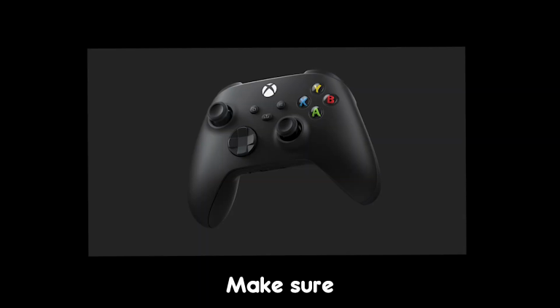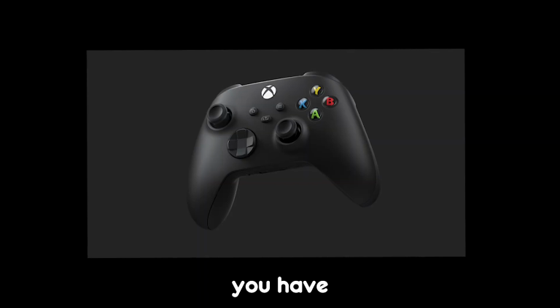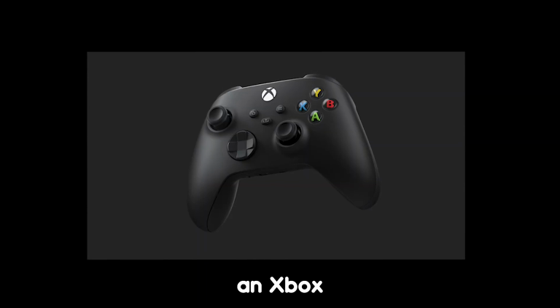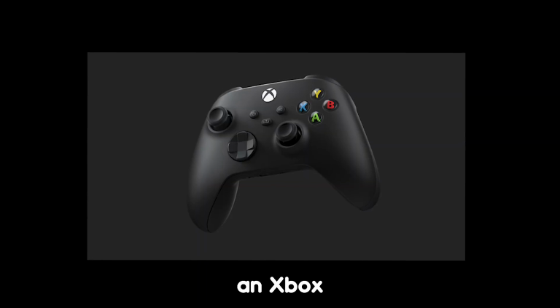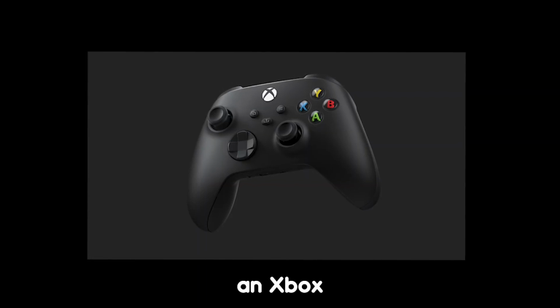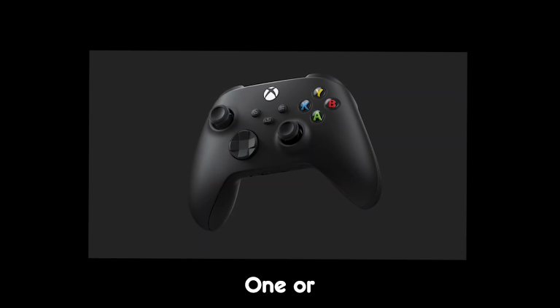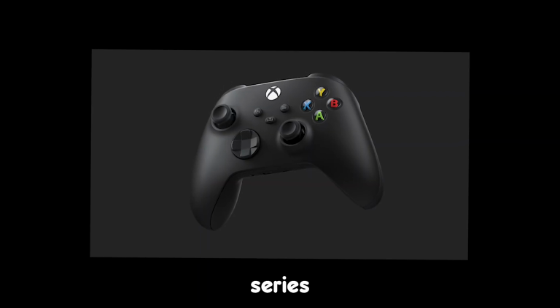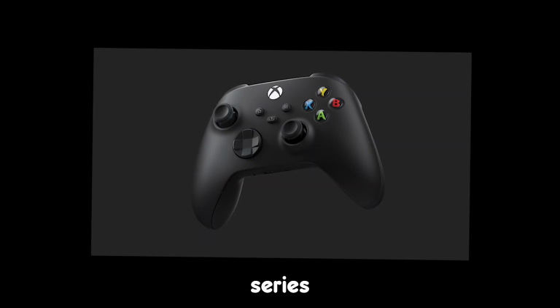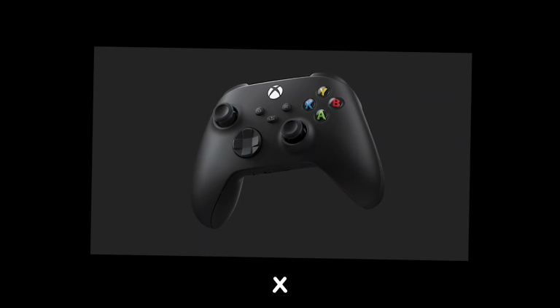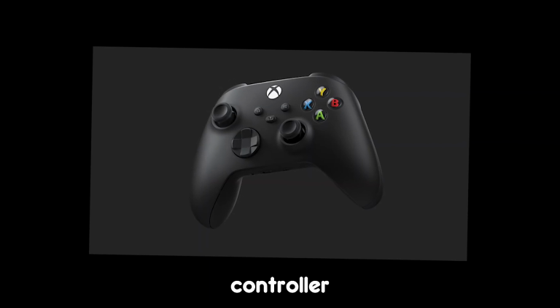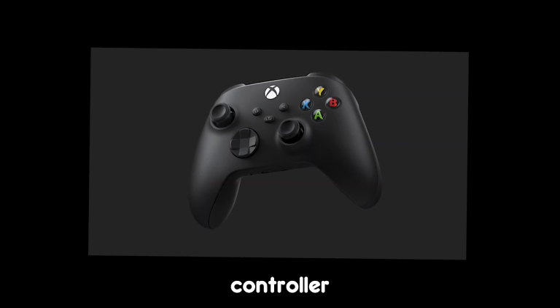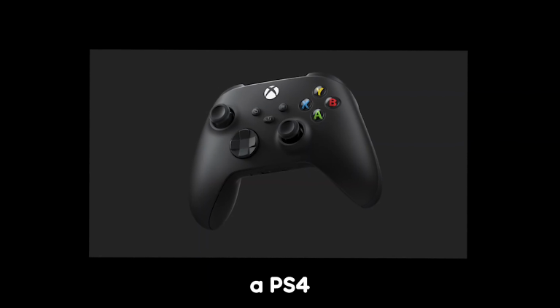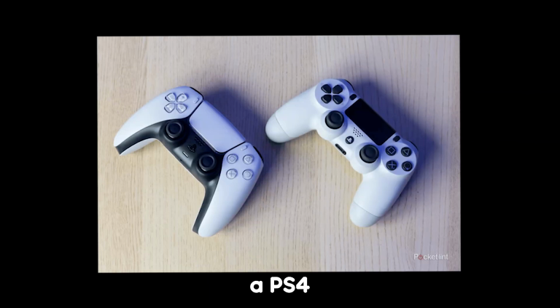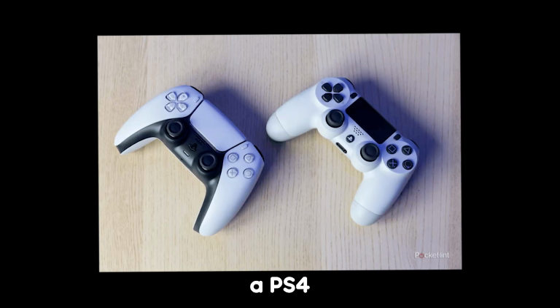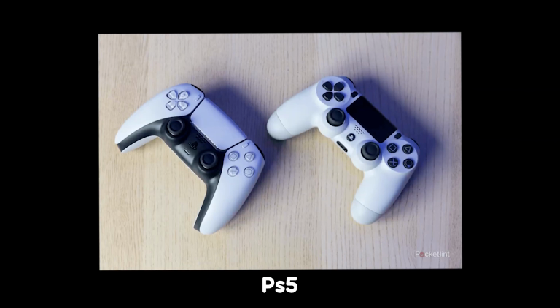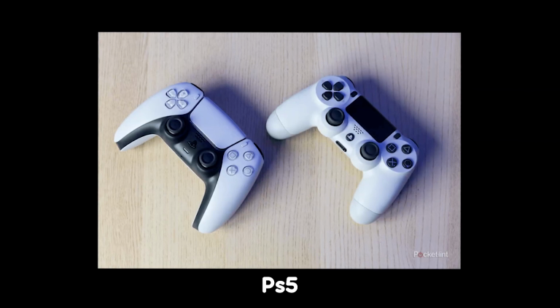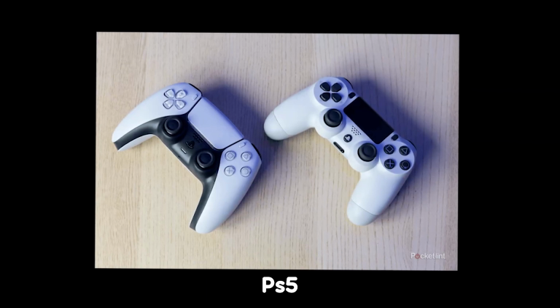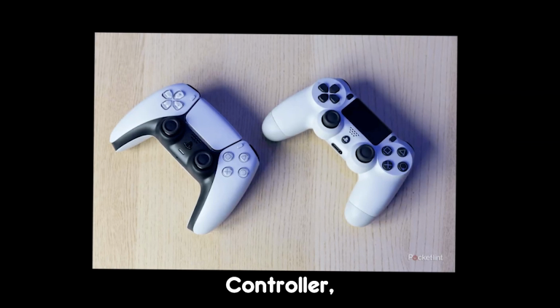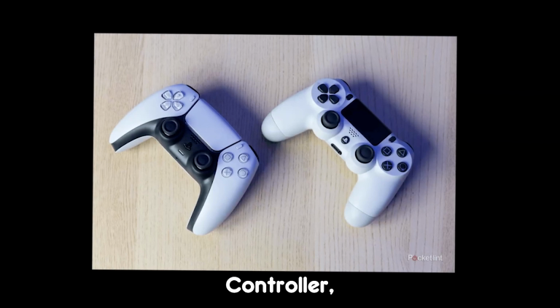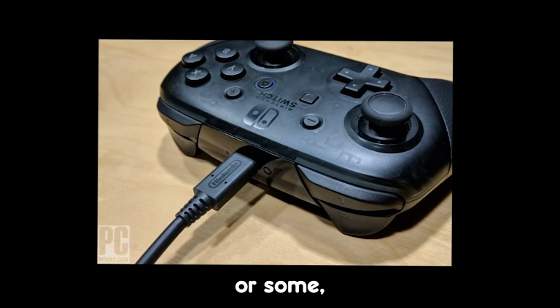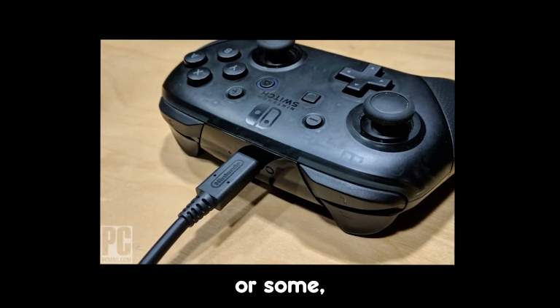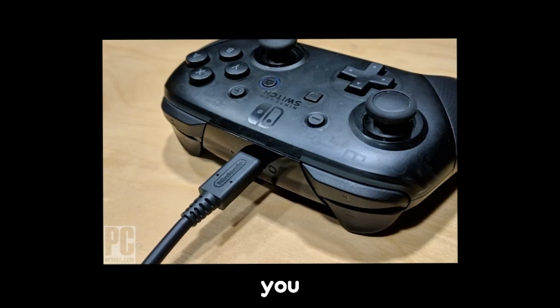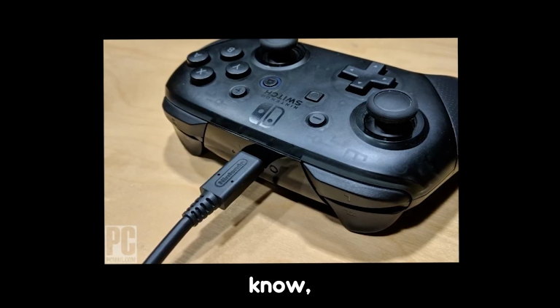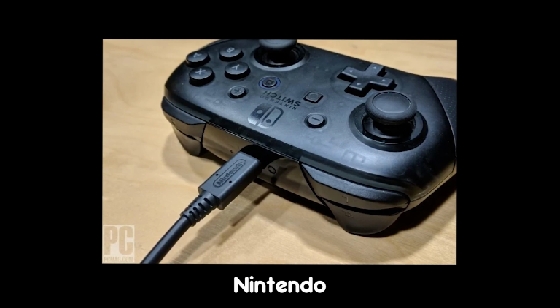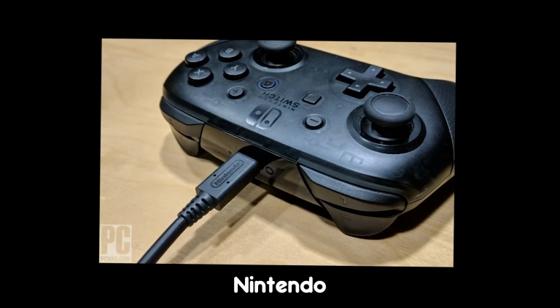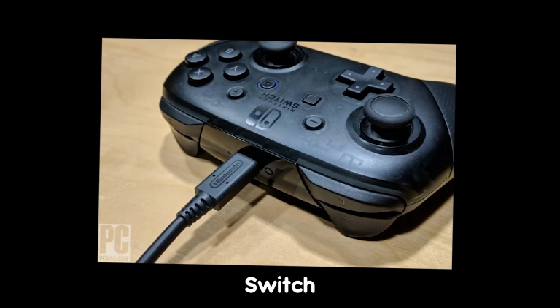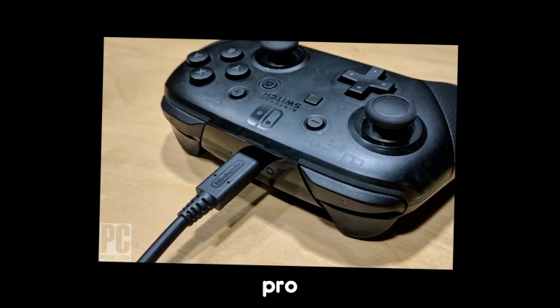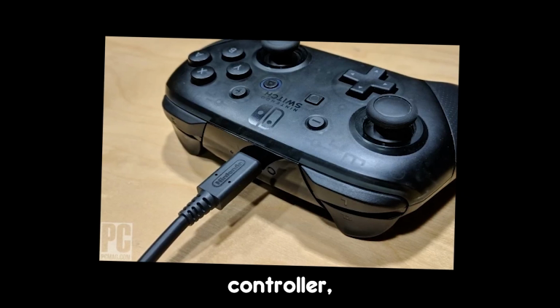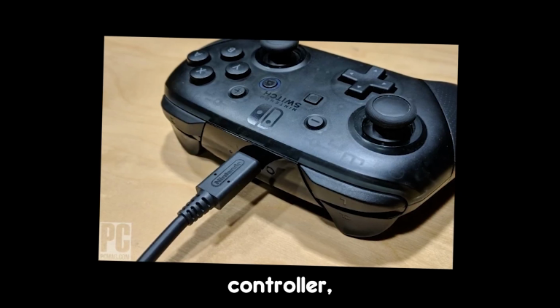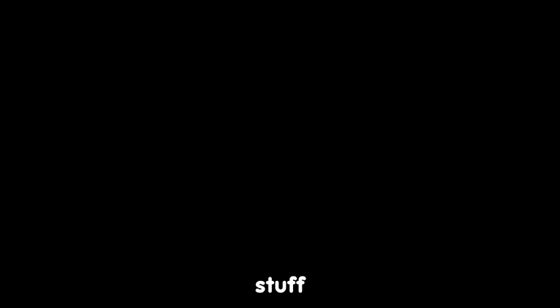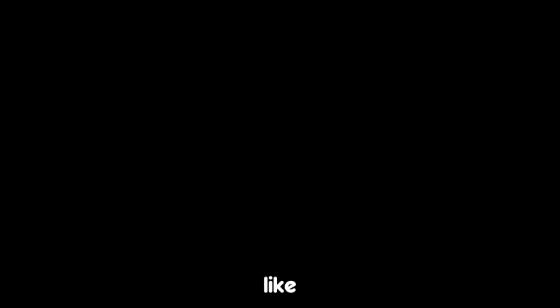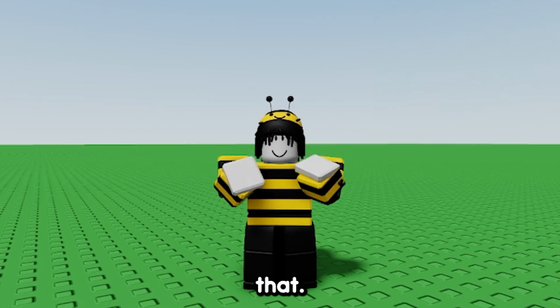Make sure you have an Xbox One or Series X controller, a PS4 or PS5 controller, or a Nintendo Switch Pro controller, or something similar.